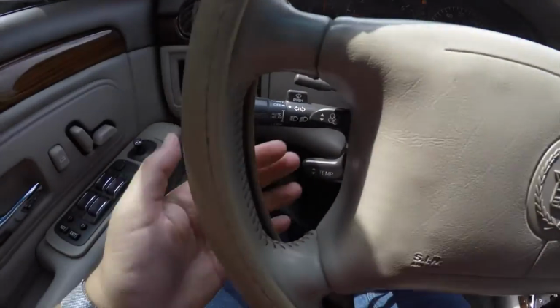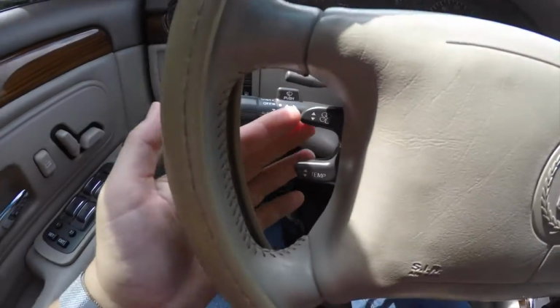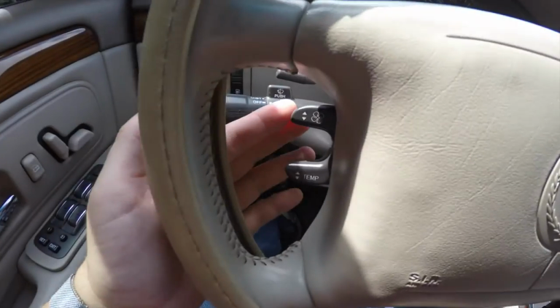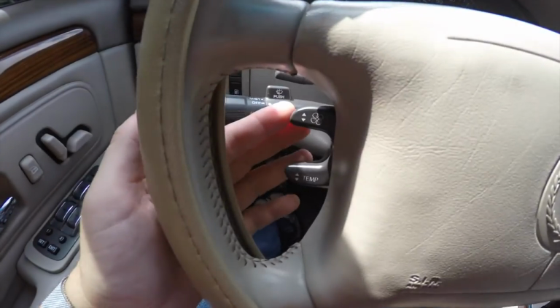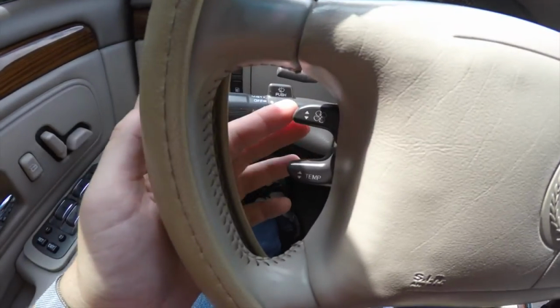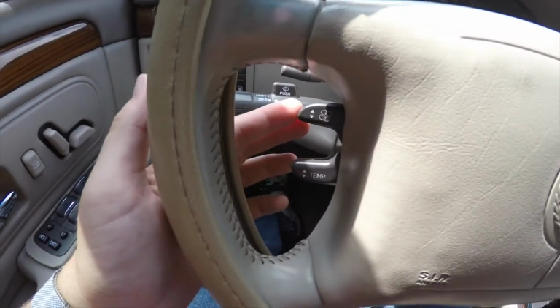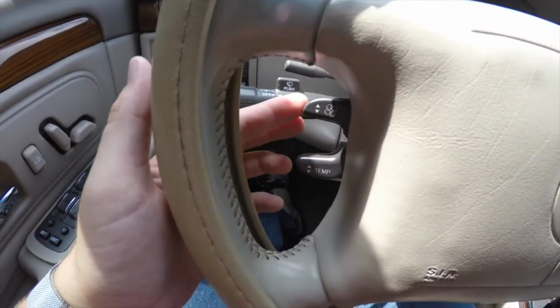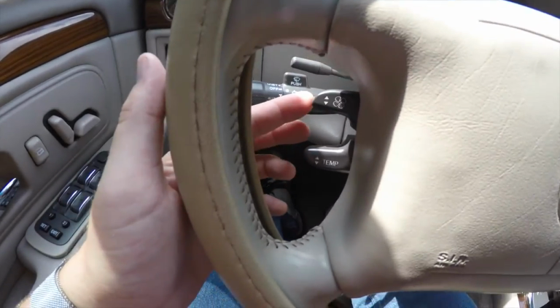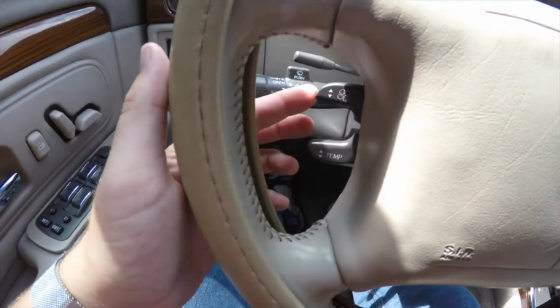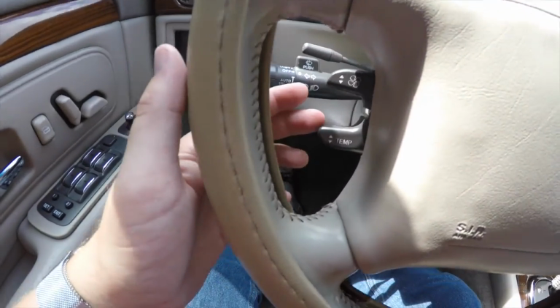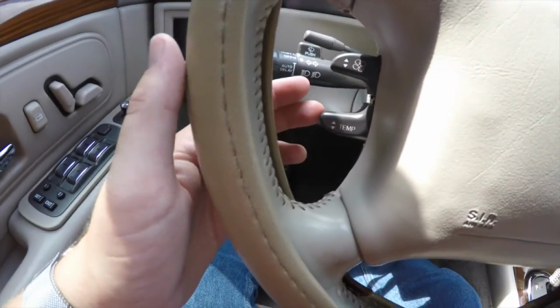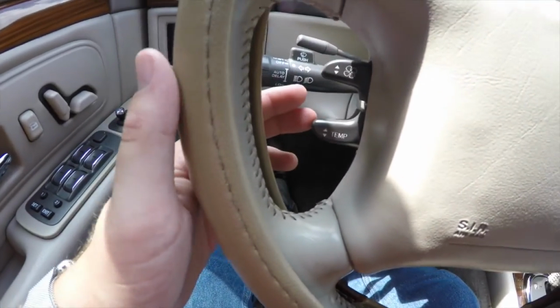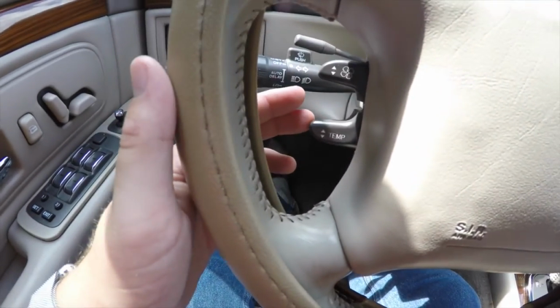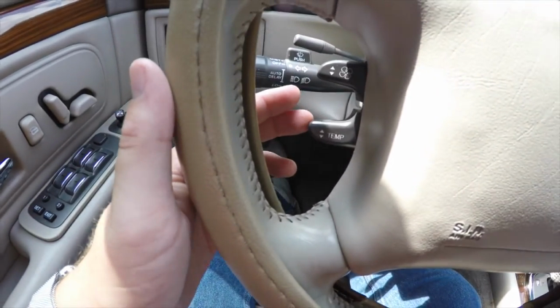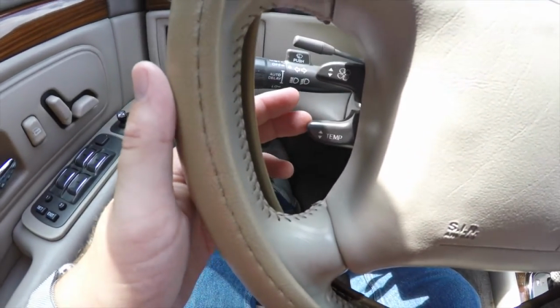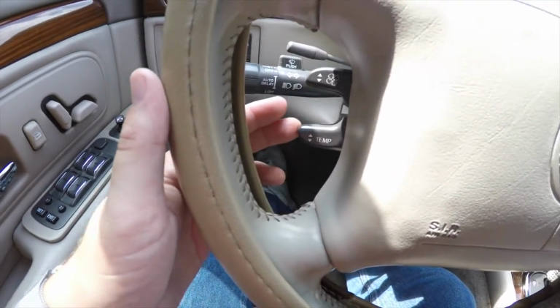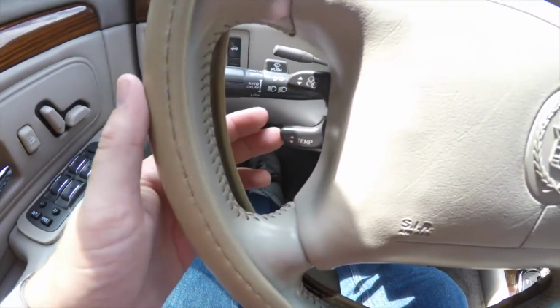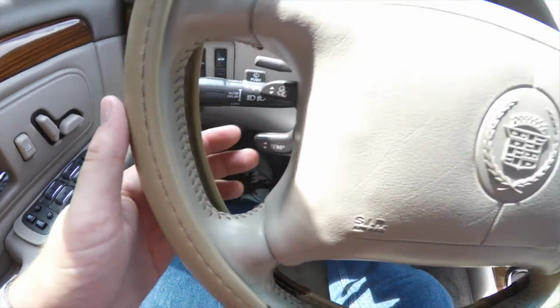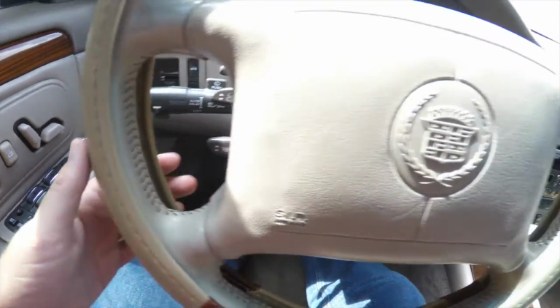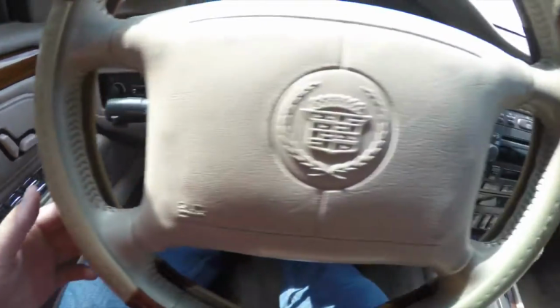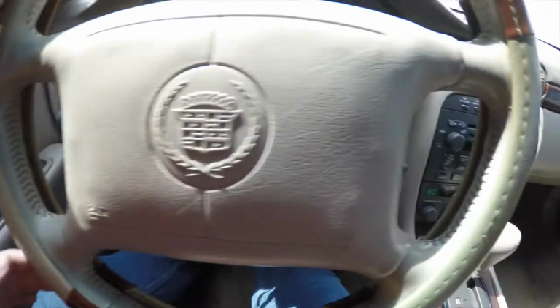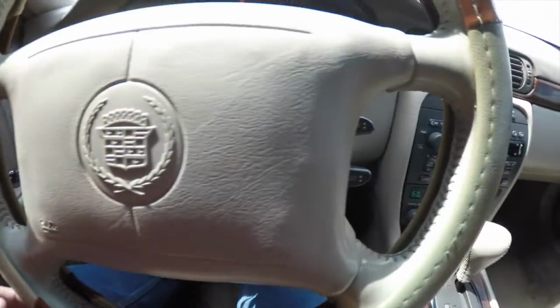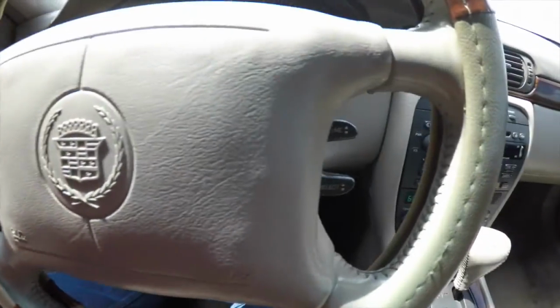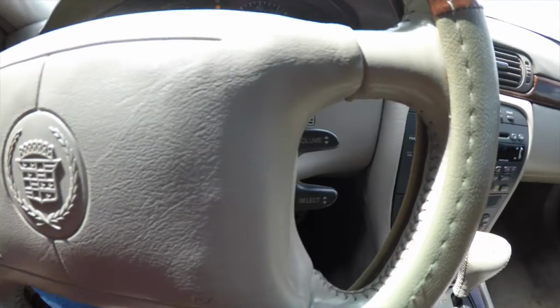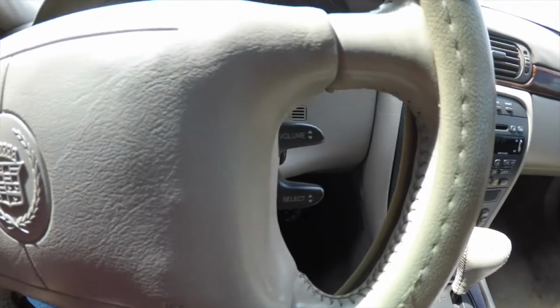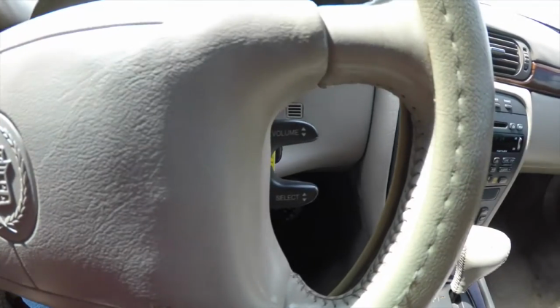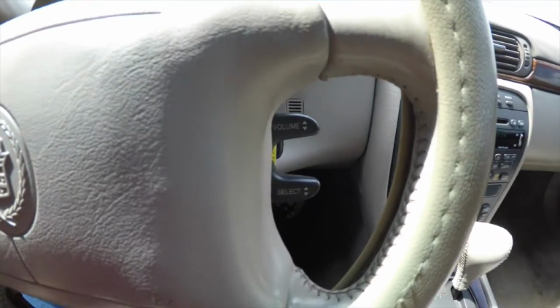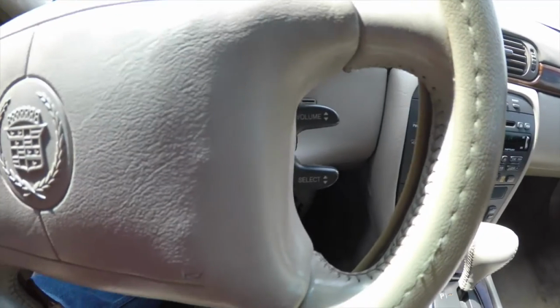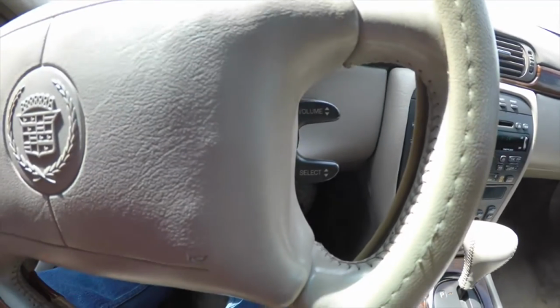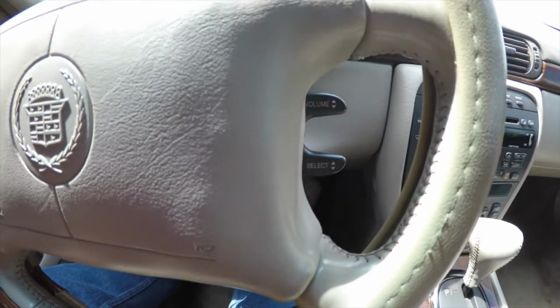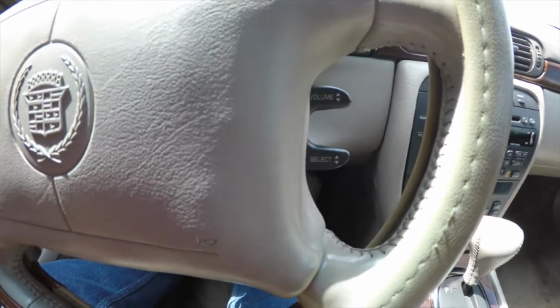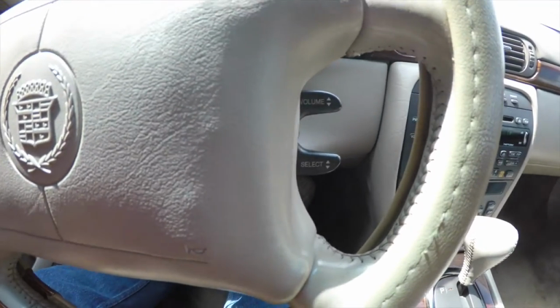On the dash before you, you have your fan control and temperature control, as well as volume control and selector.